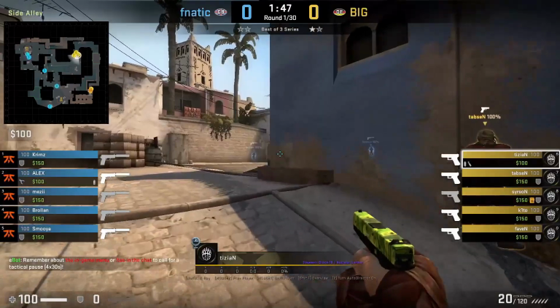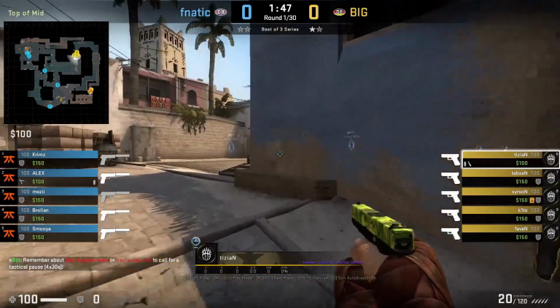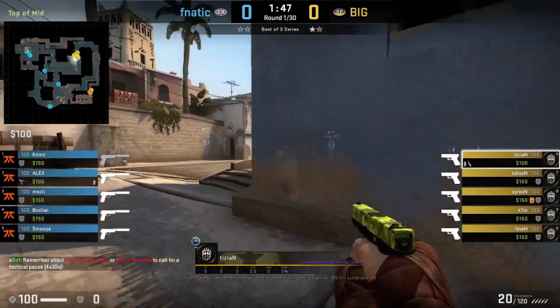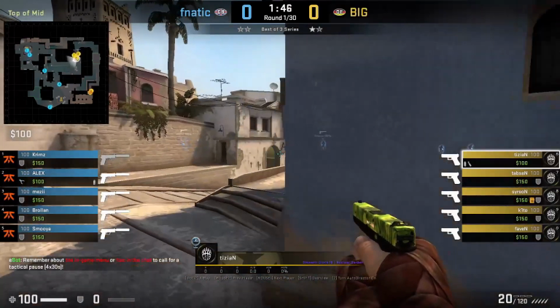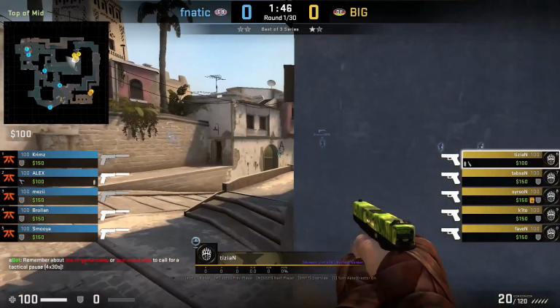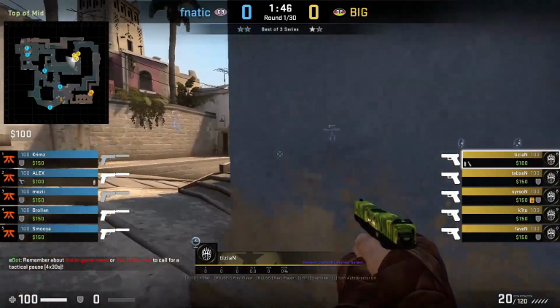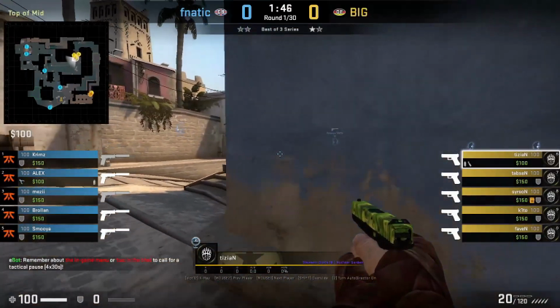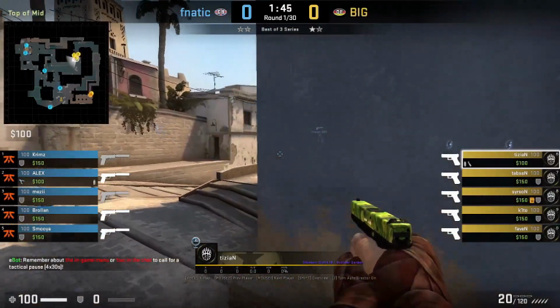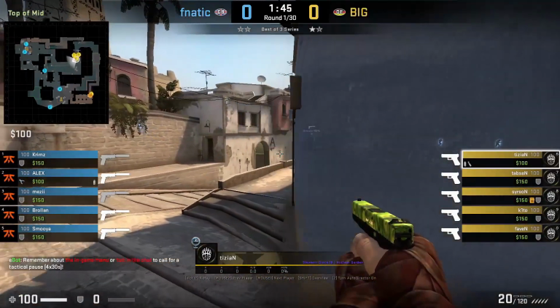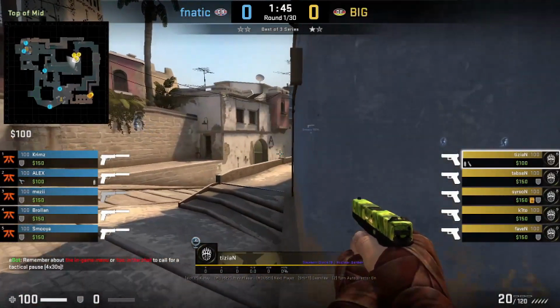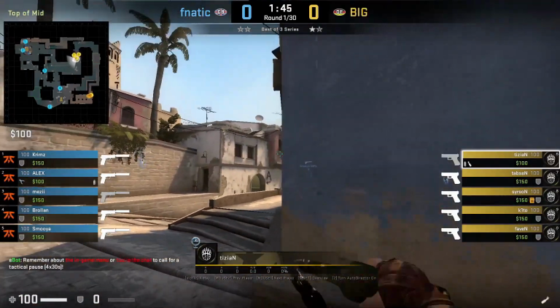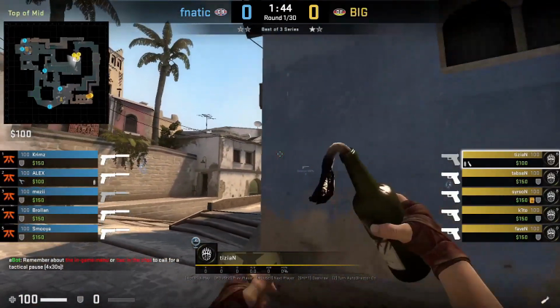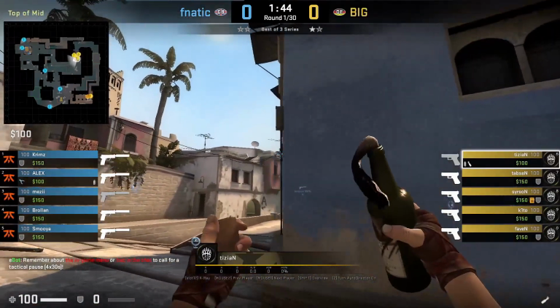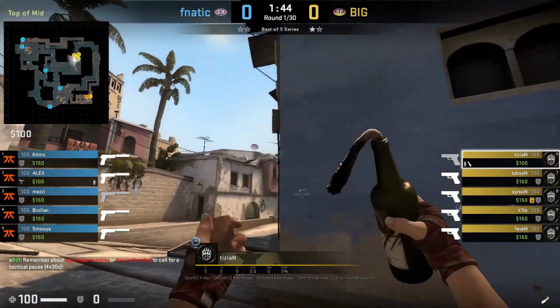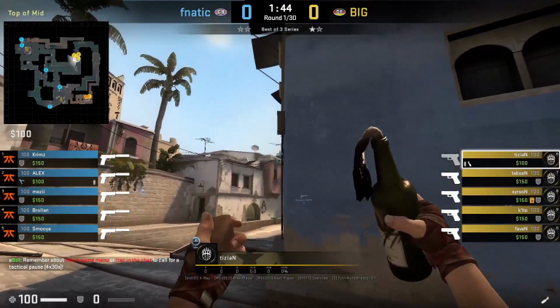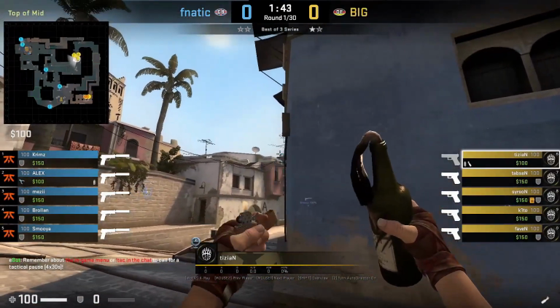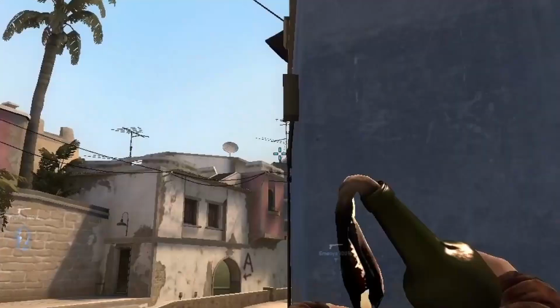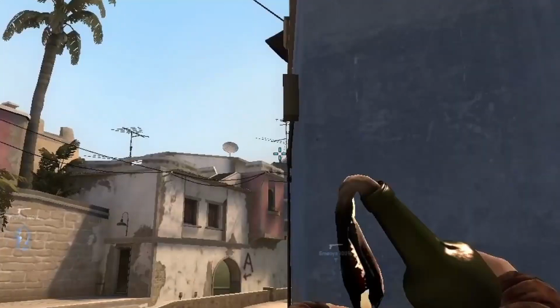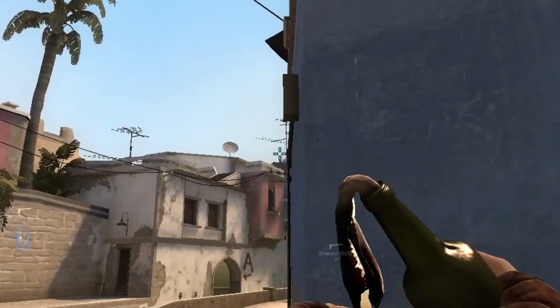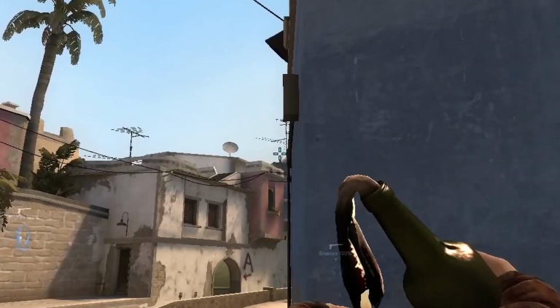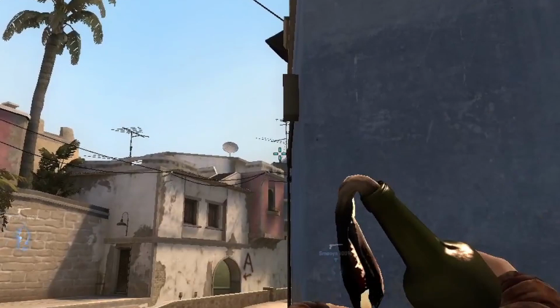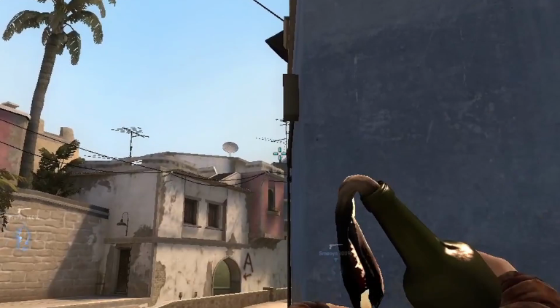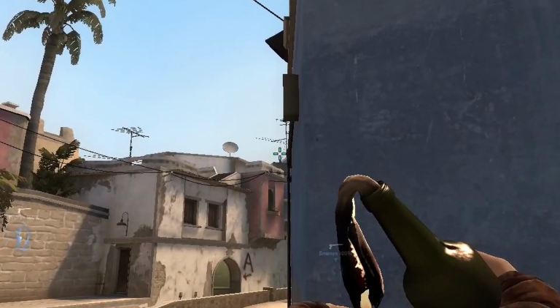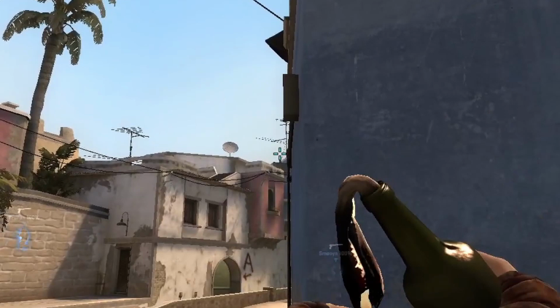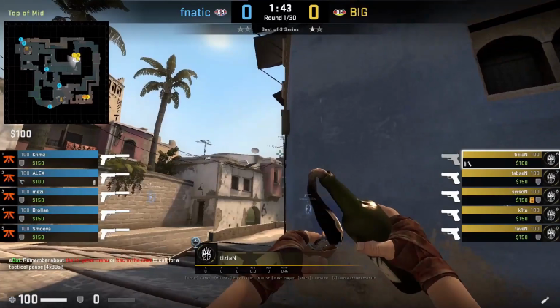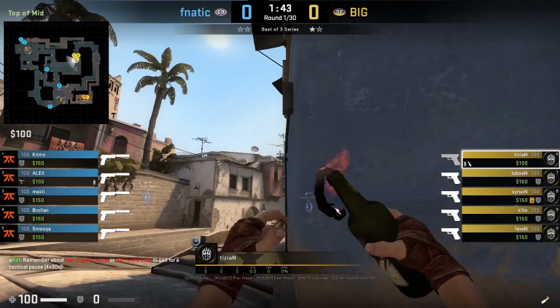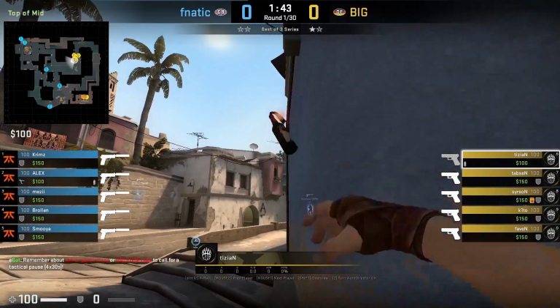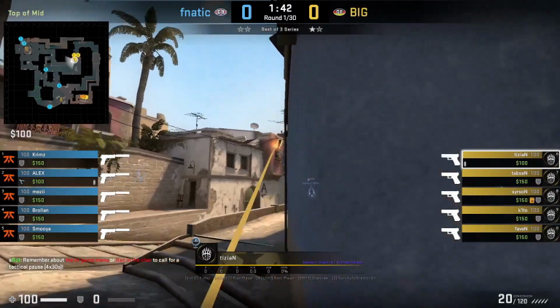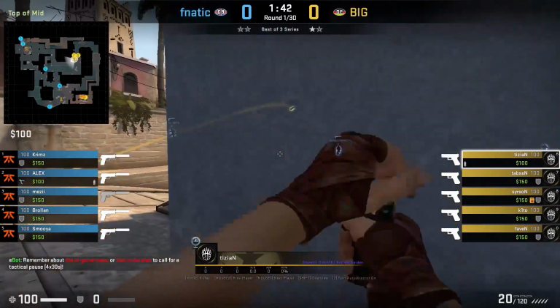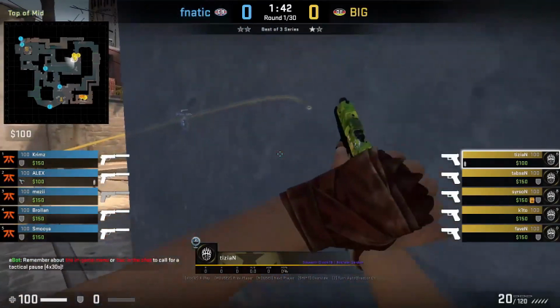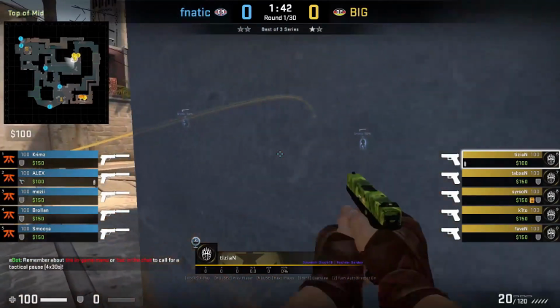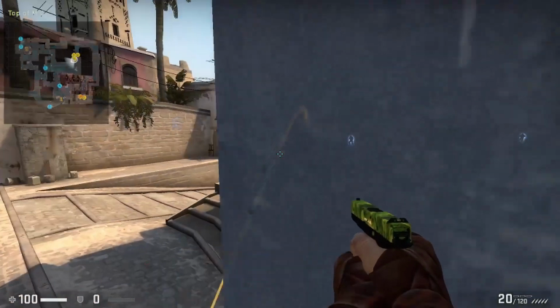tiziaN mollies Window on T pistol as well as smoking off Jungle. He will aim above the thing sticking out the roof, runs forward, and then left-click throw.